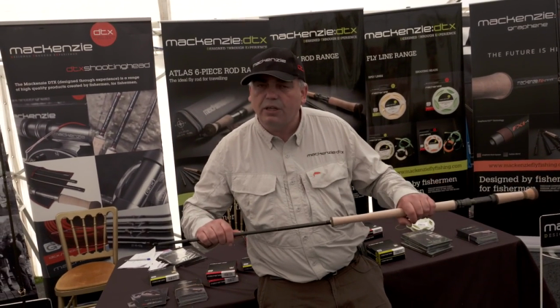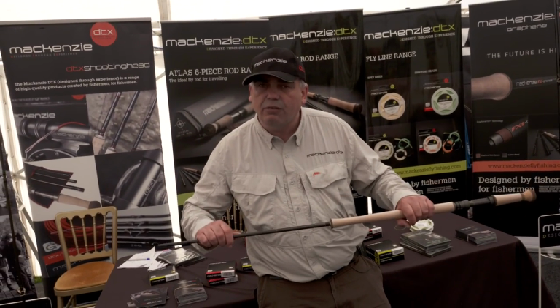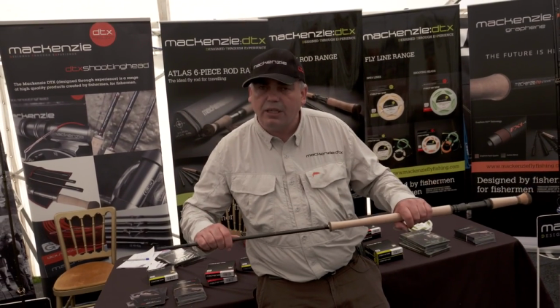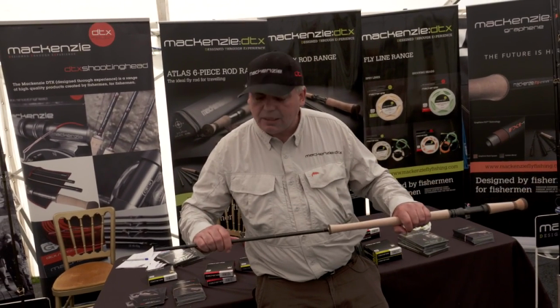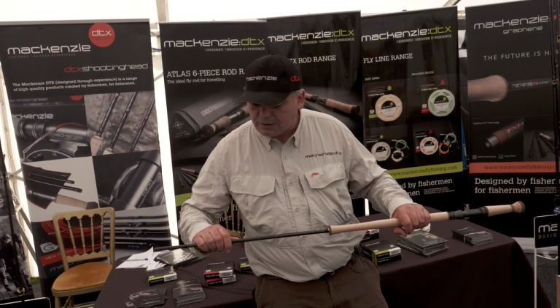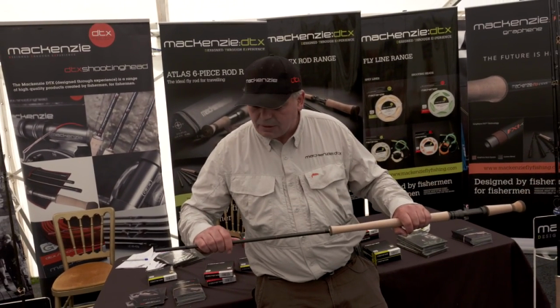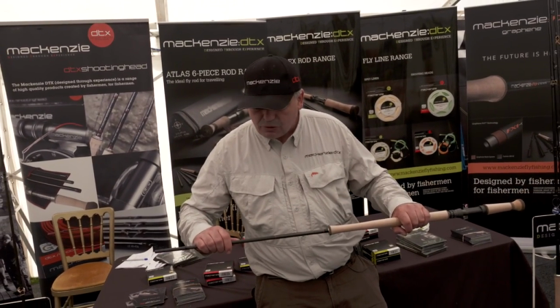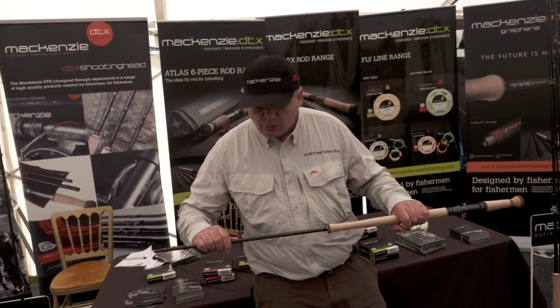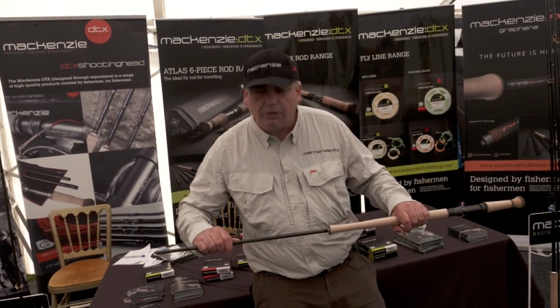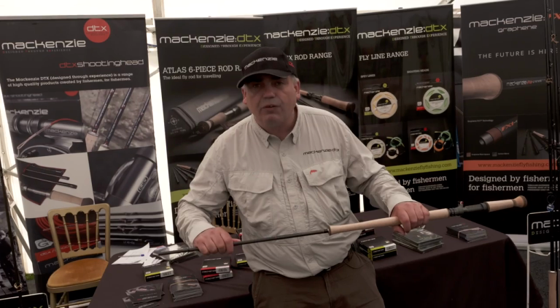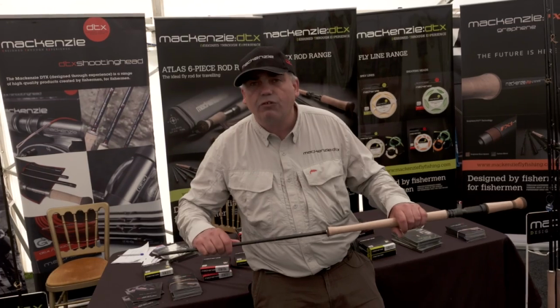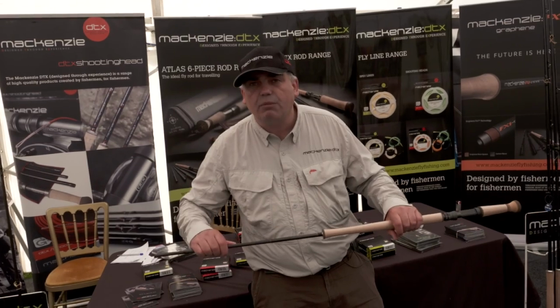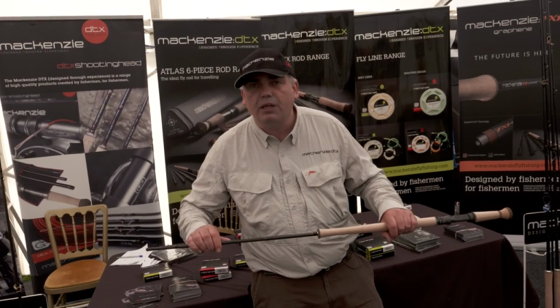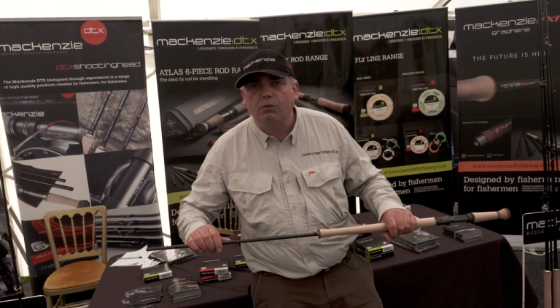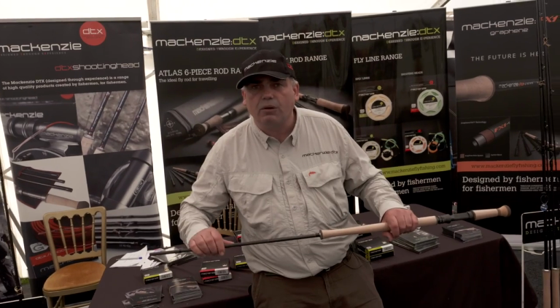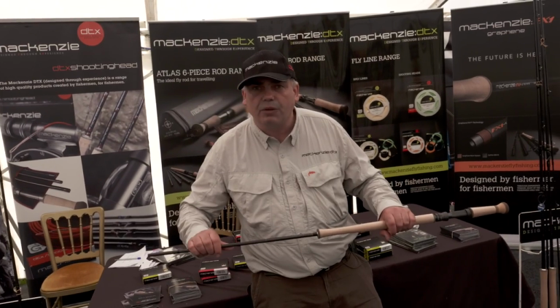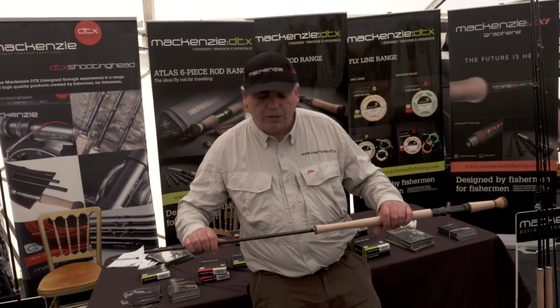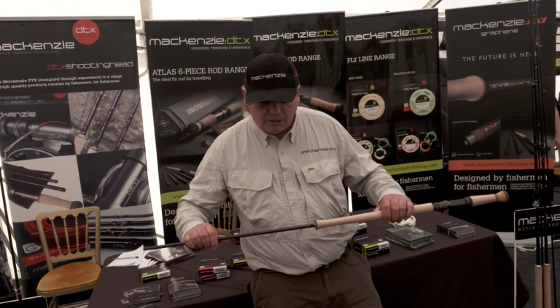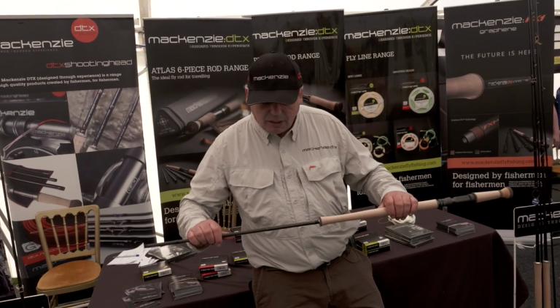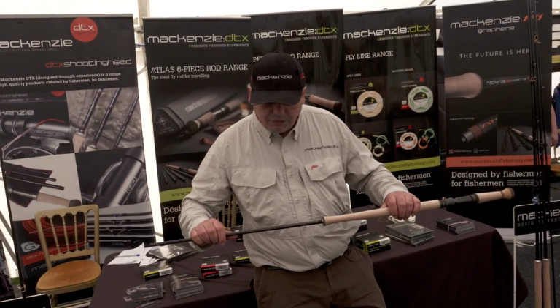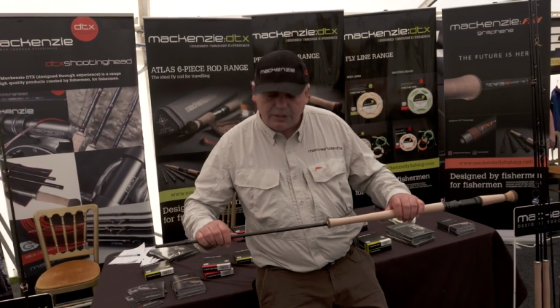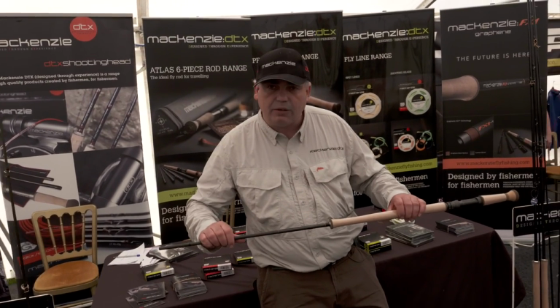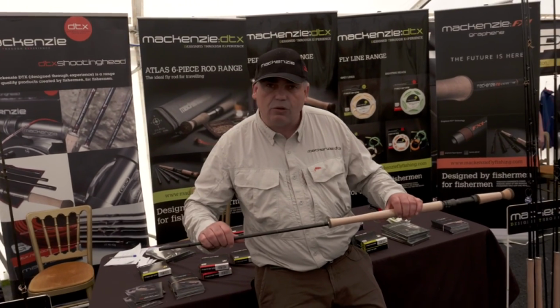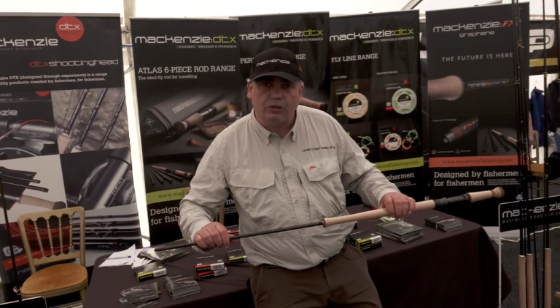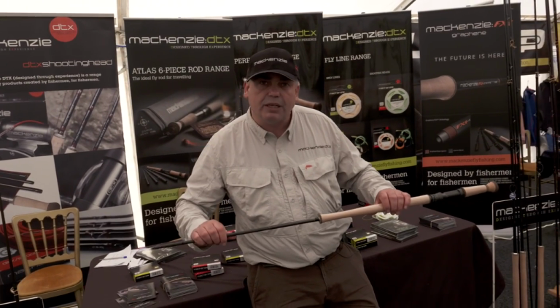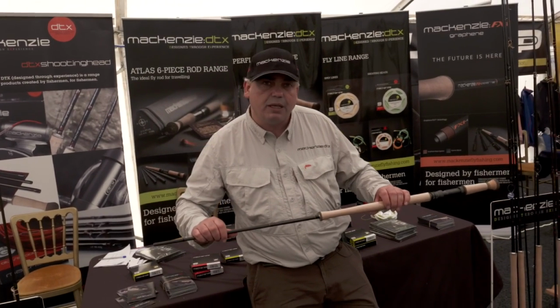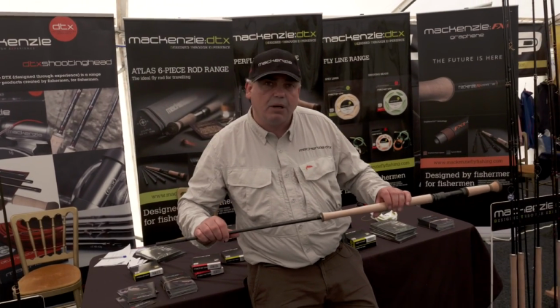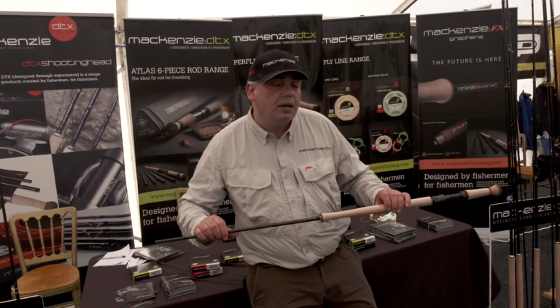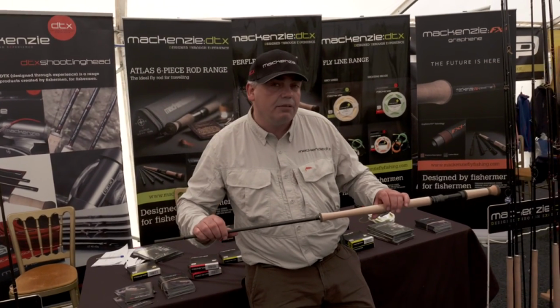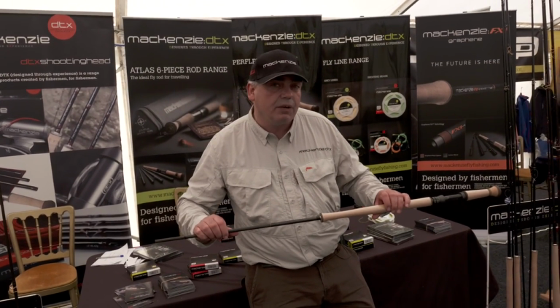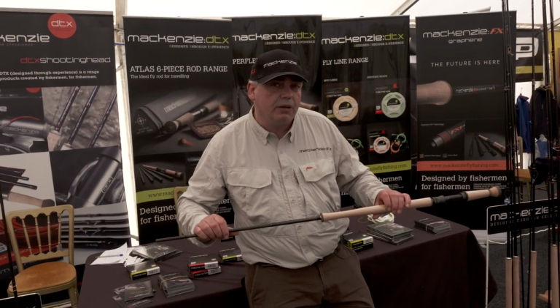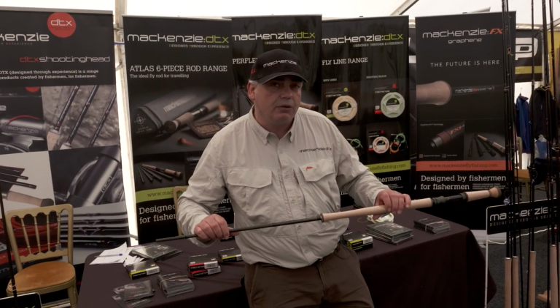We're the first company in the world to have this technology in a double-handed fly rod.